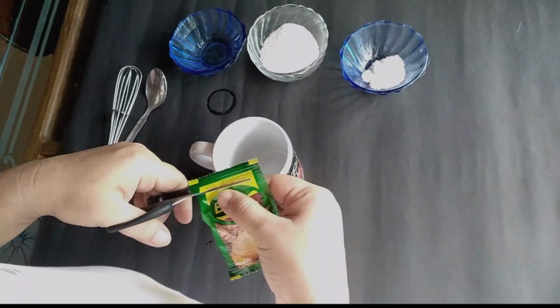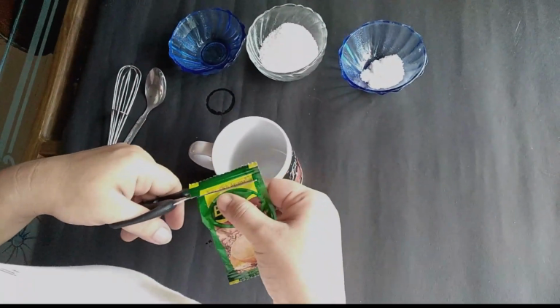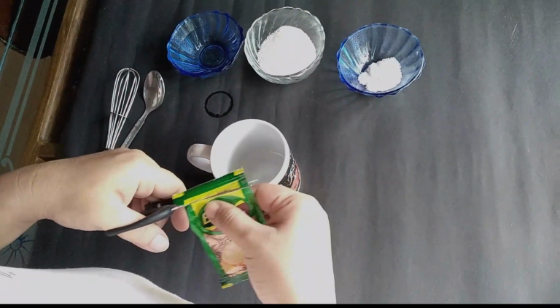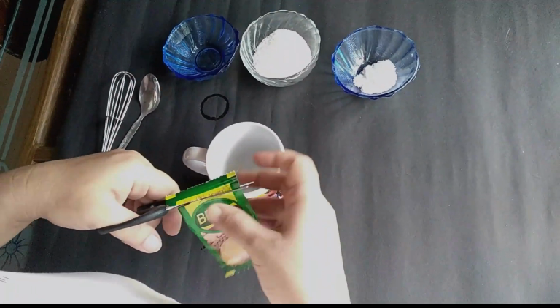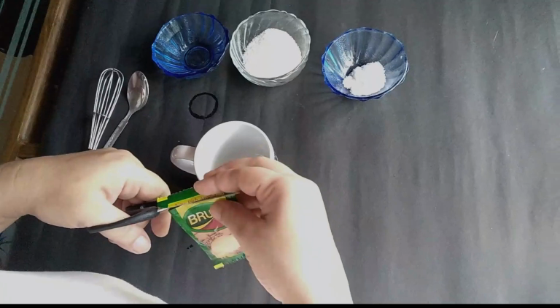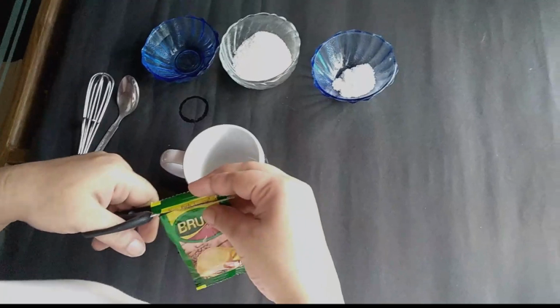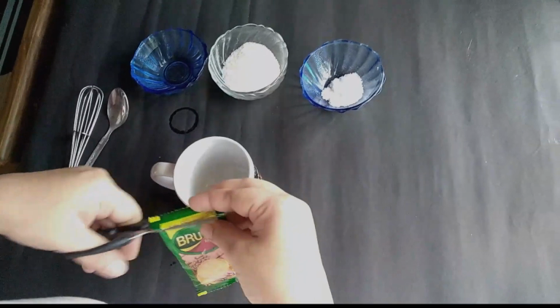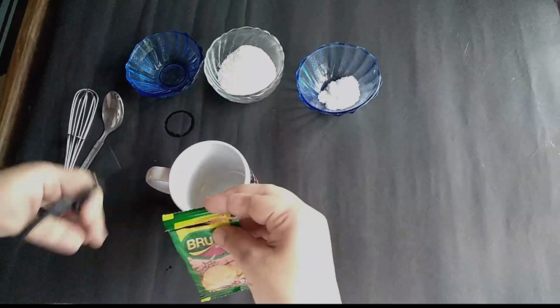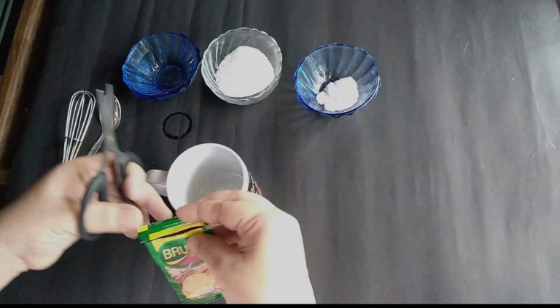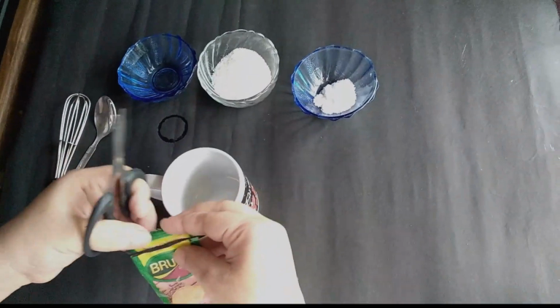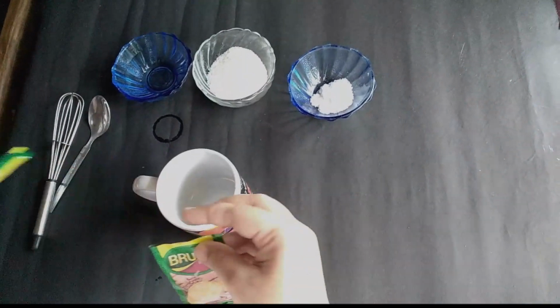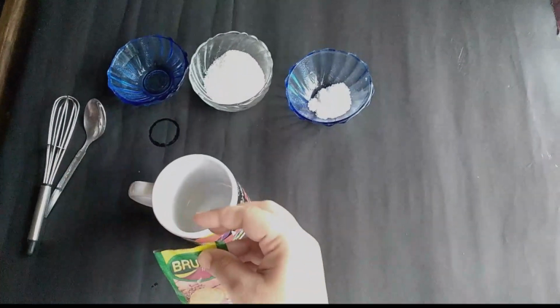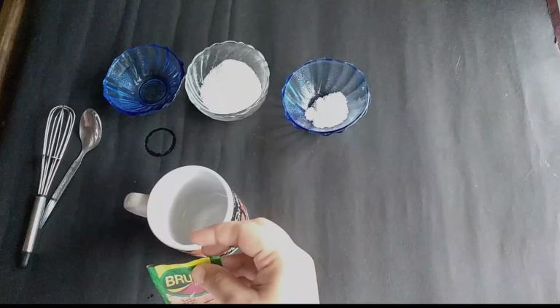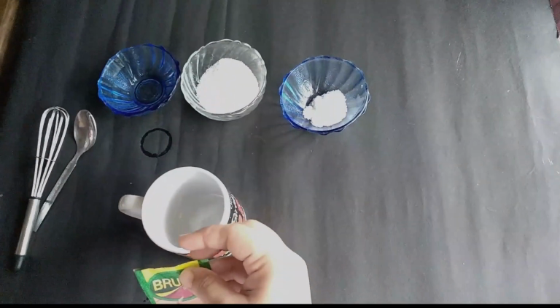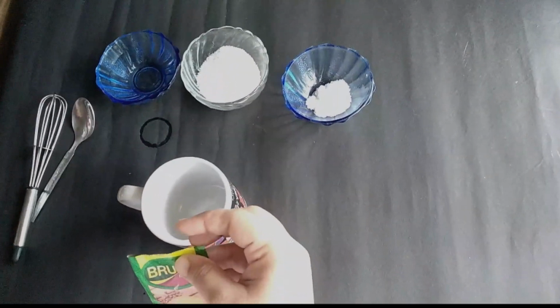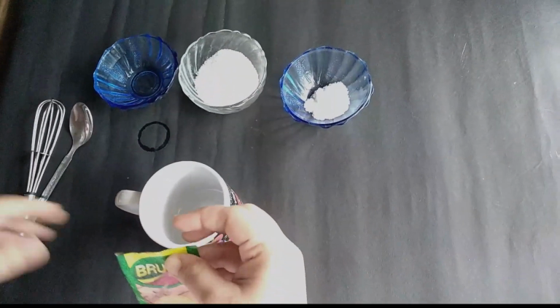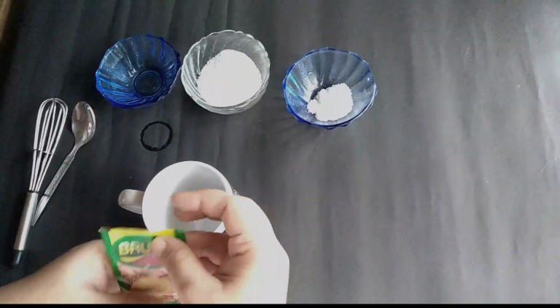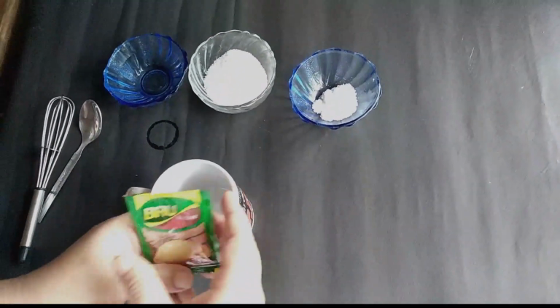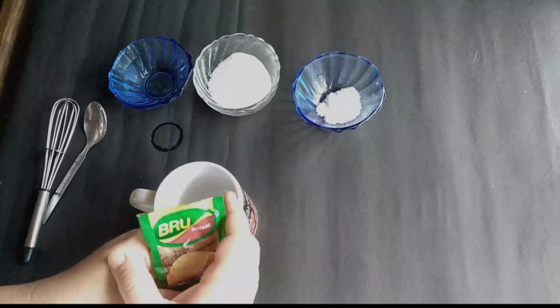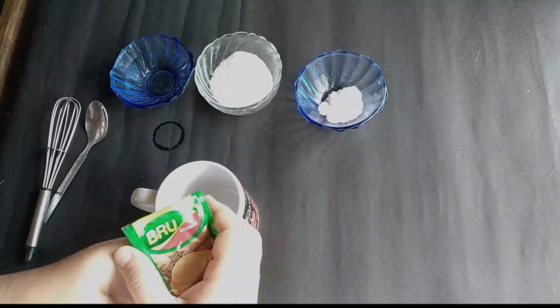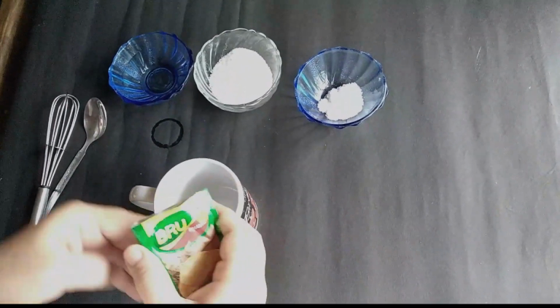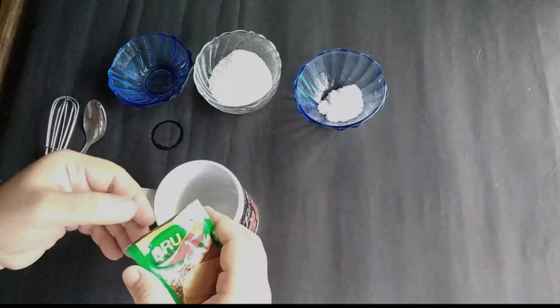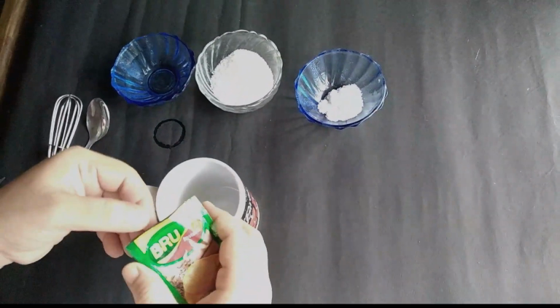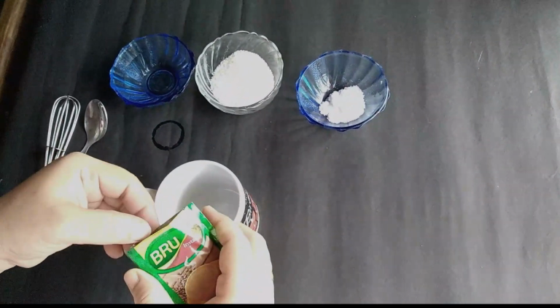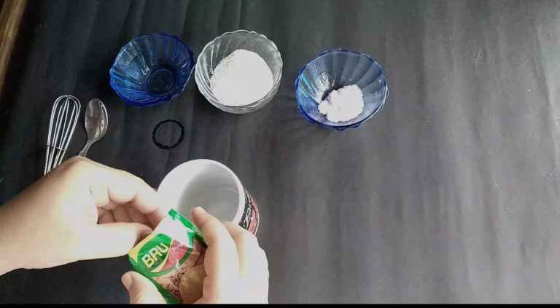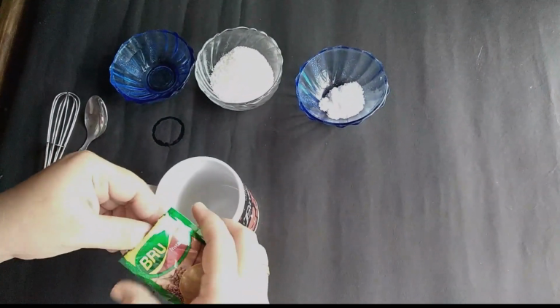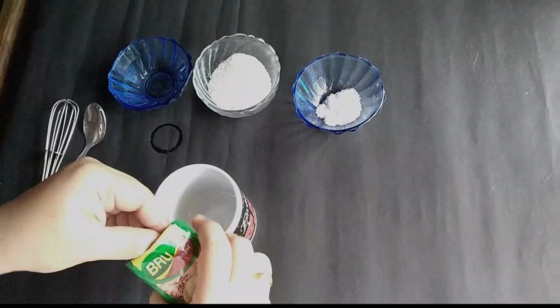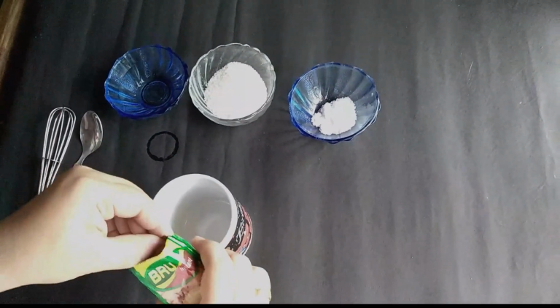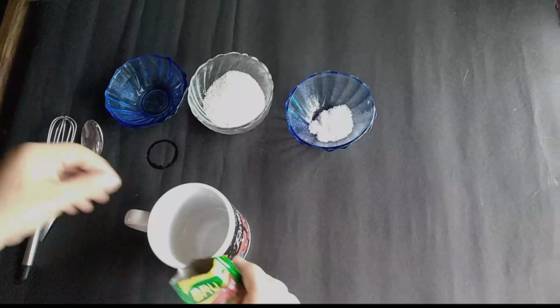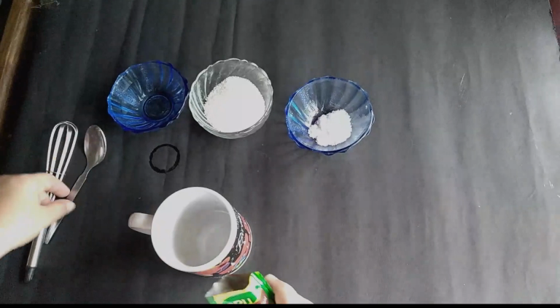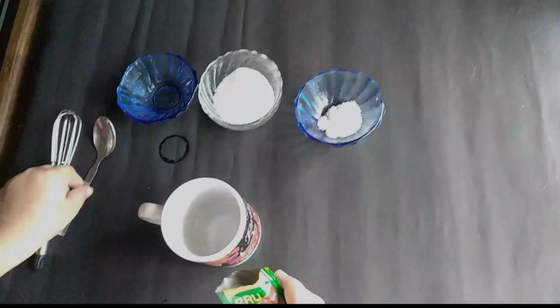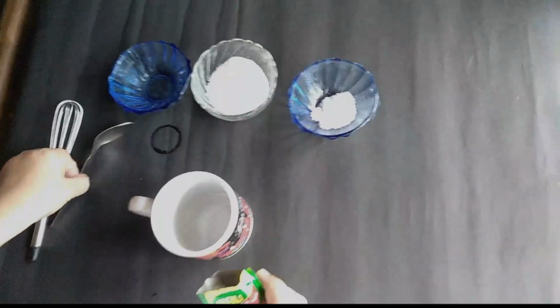Now I am using a brew instant powder. Brew is not available, but it is available in other companies. It is also a combination of instant powder.